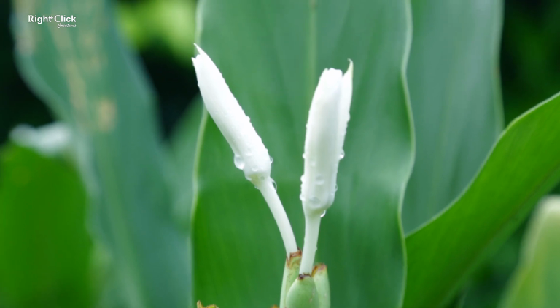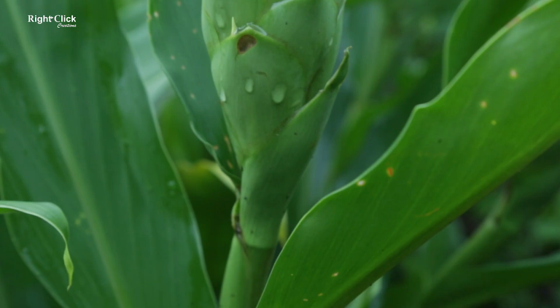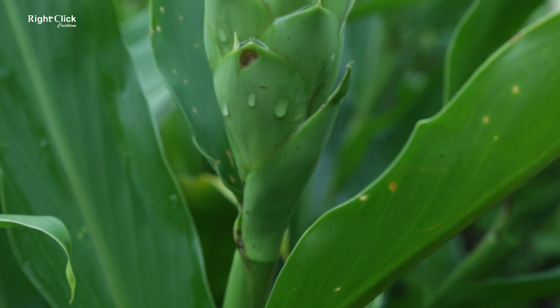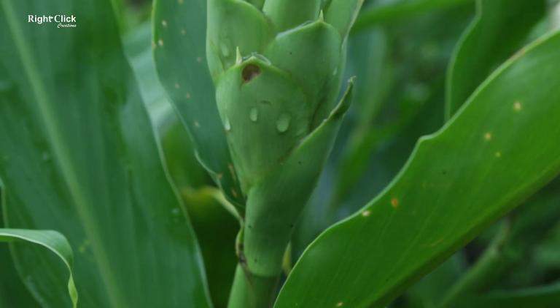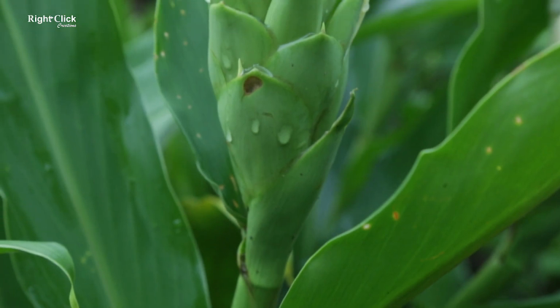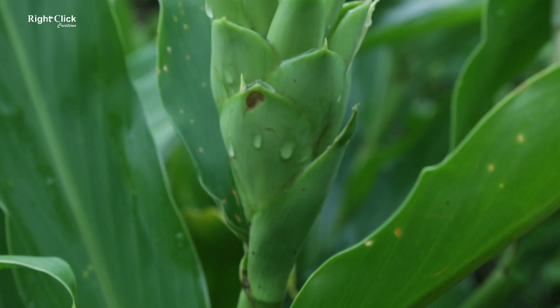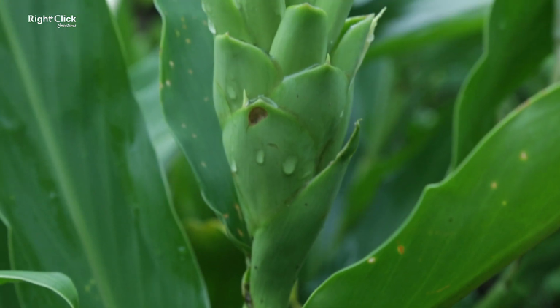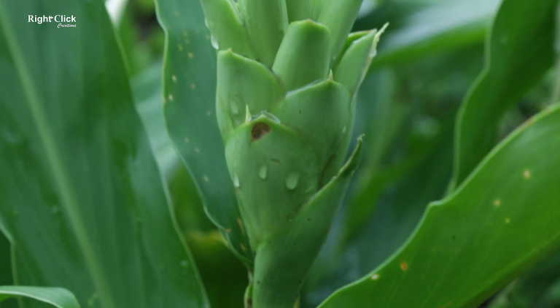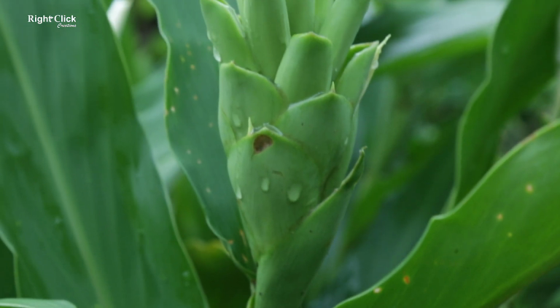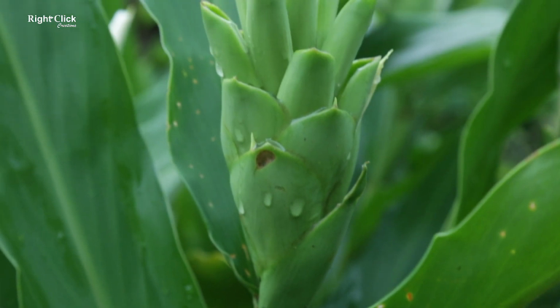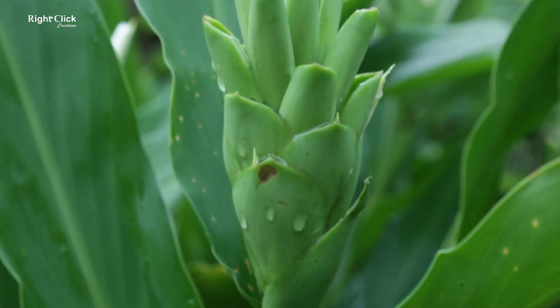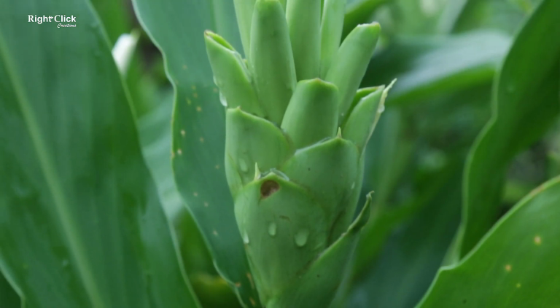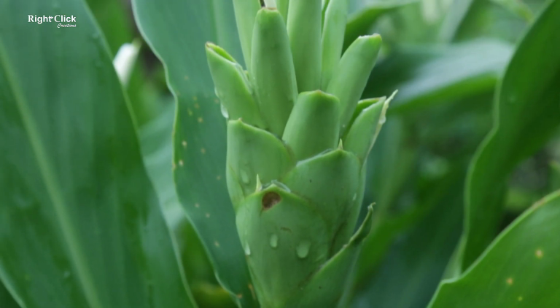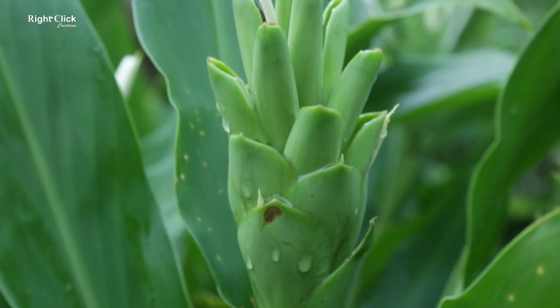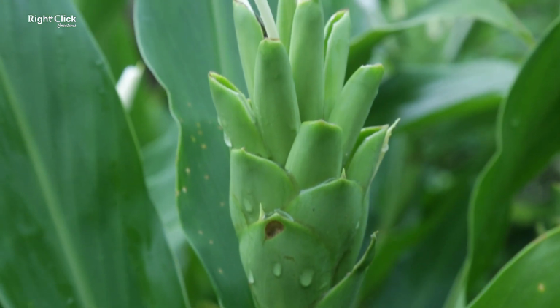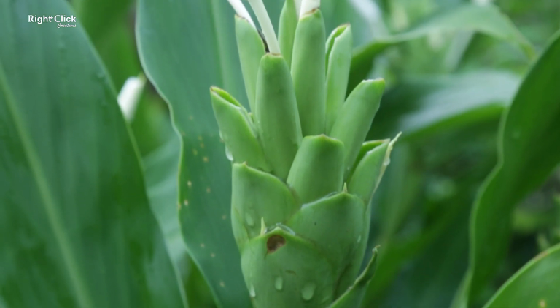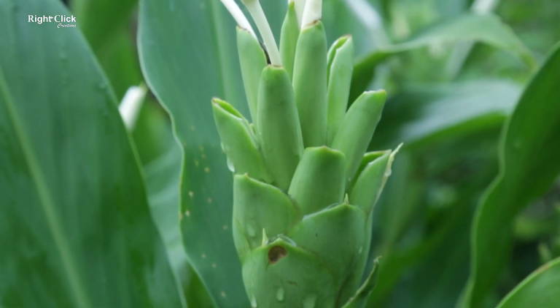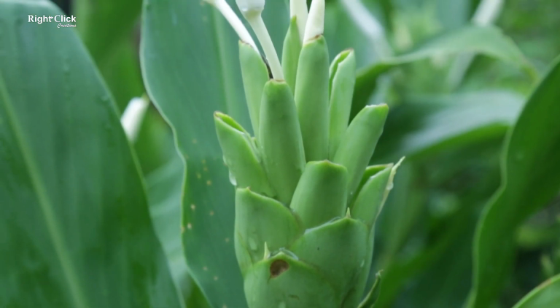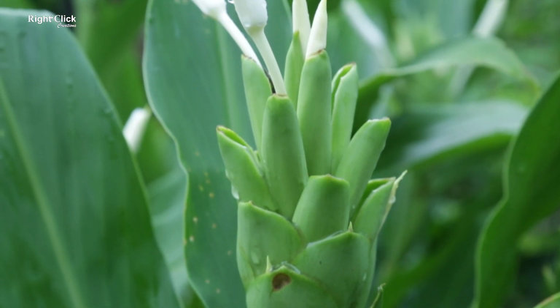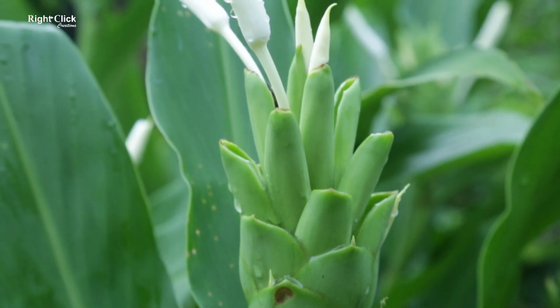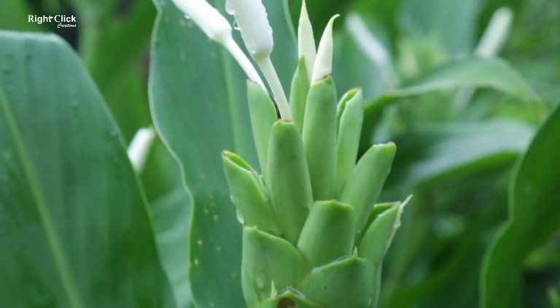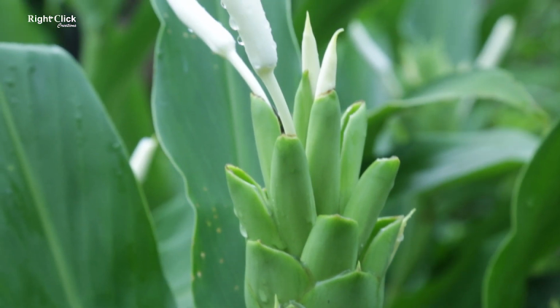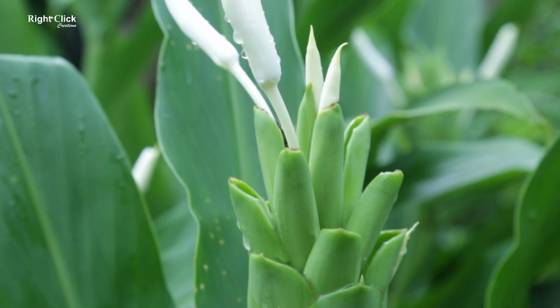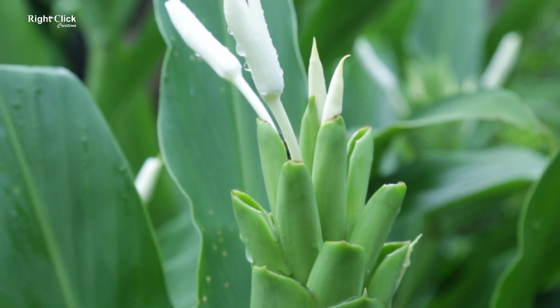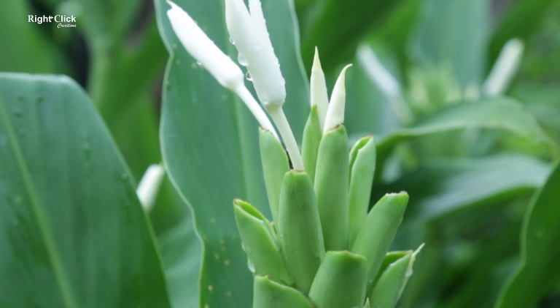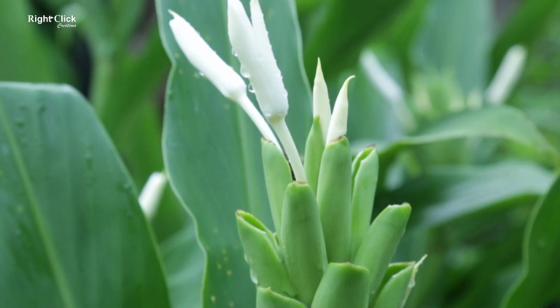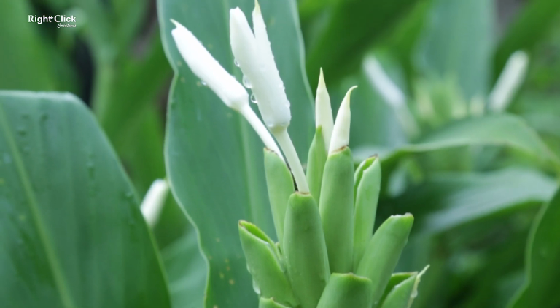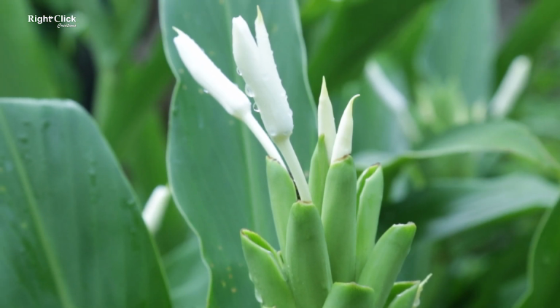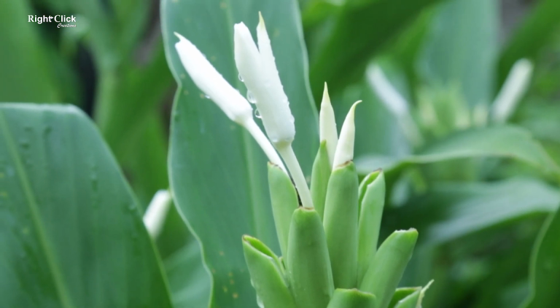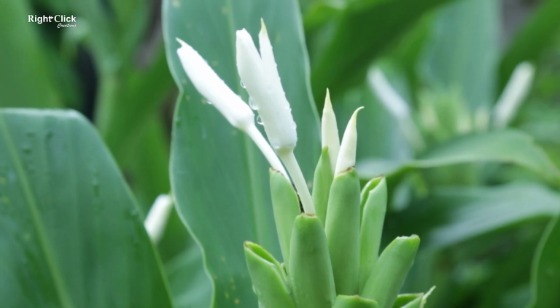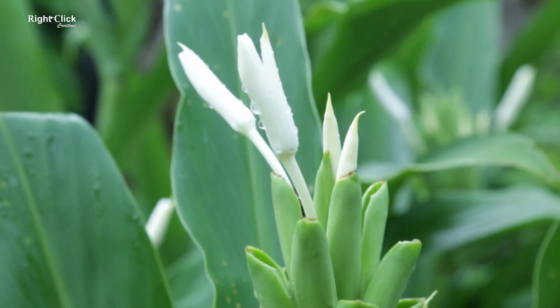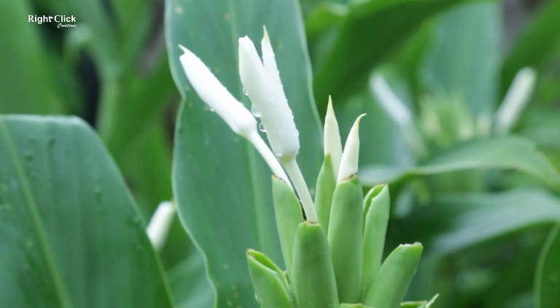The plant is cultivated for both ornamental and medicinal uses.